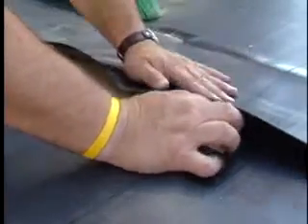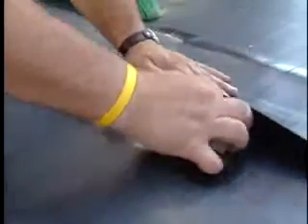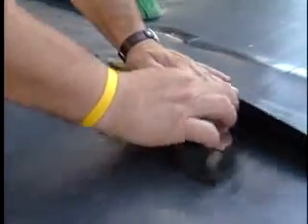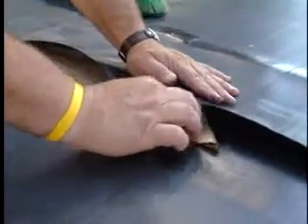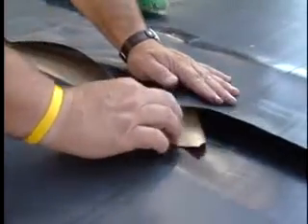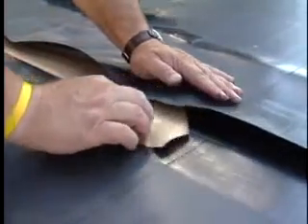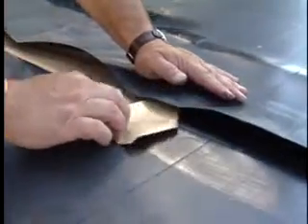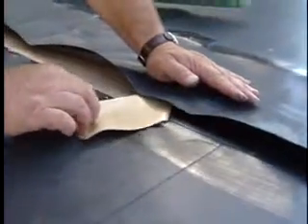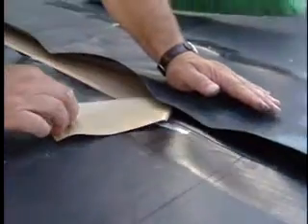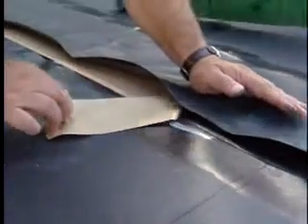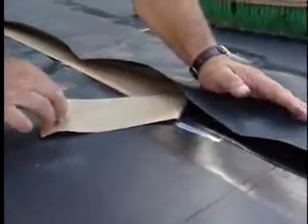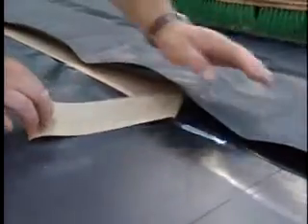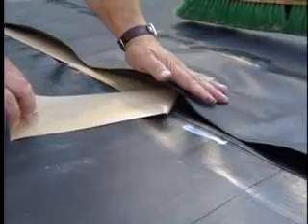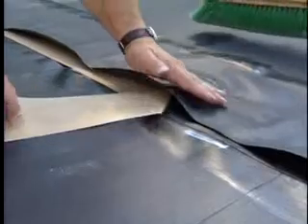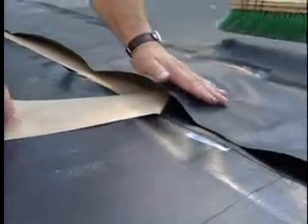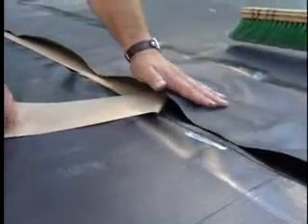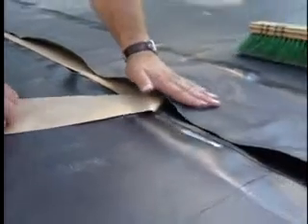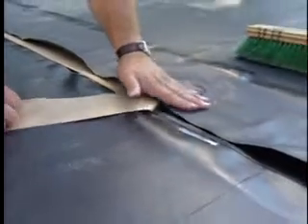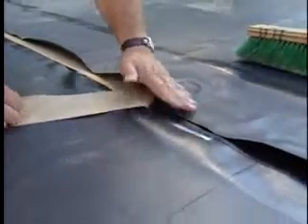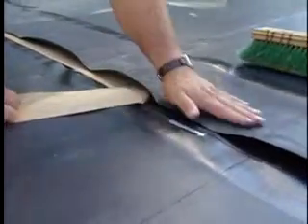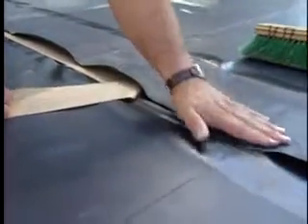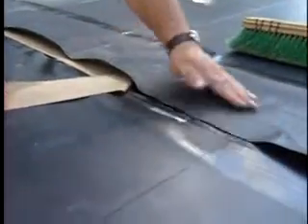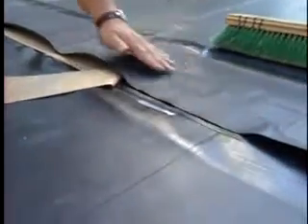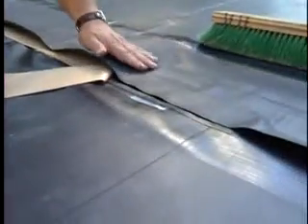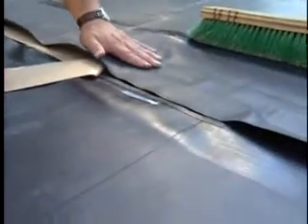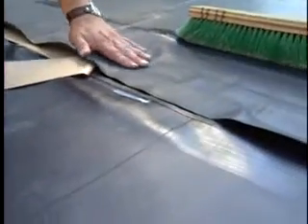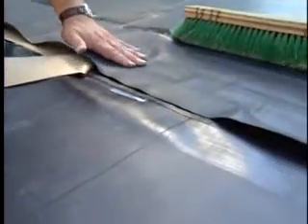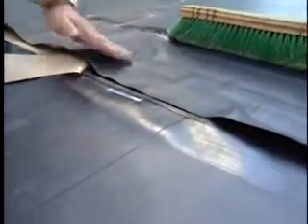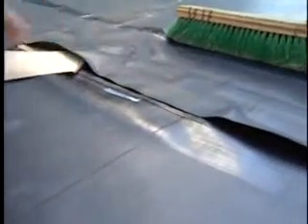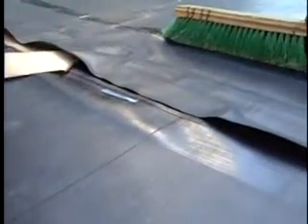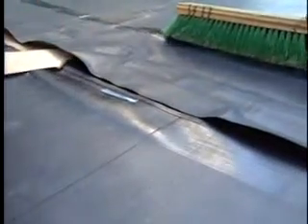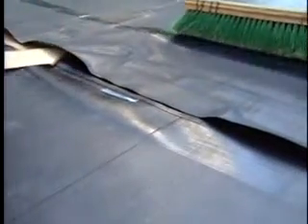Remove the release paper and allow the top pond guard panel to fall across the tape while pulling the release paper away at a 45-degree angle.